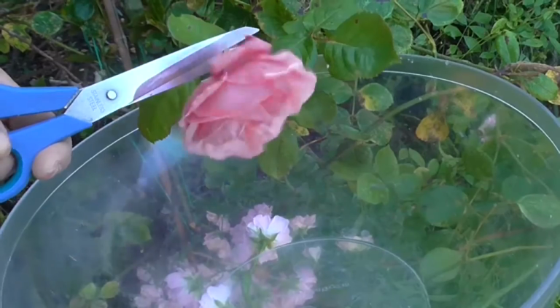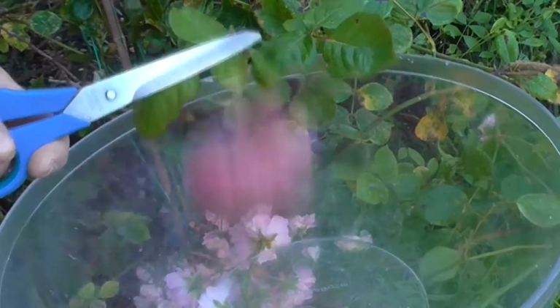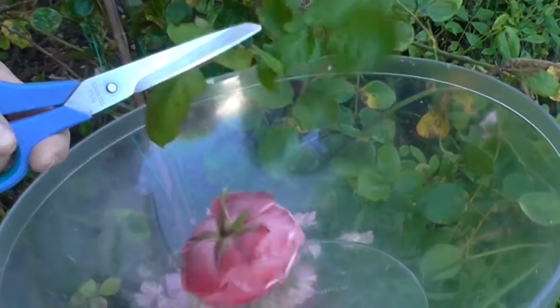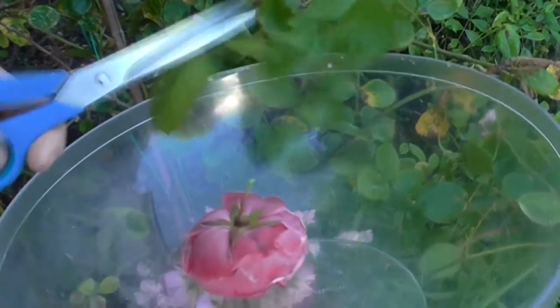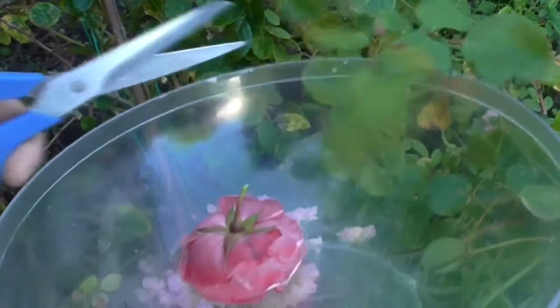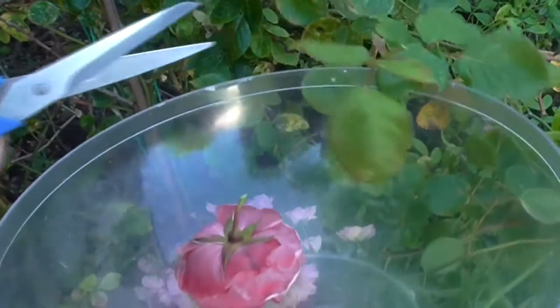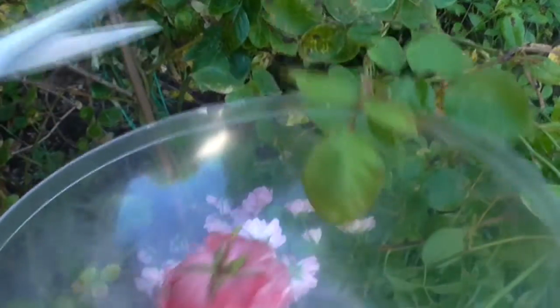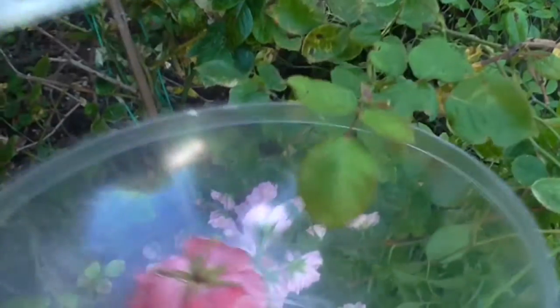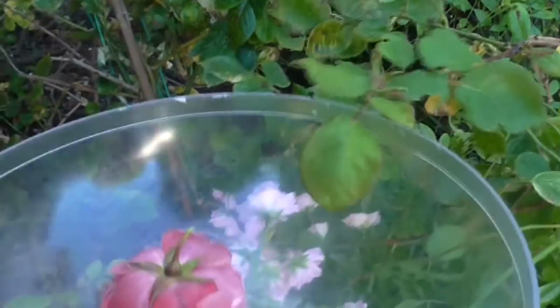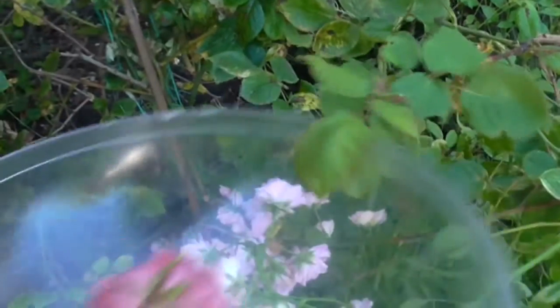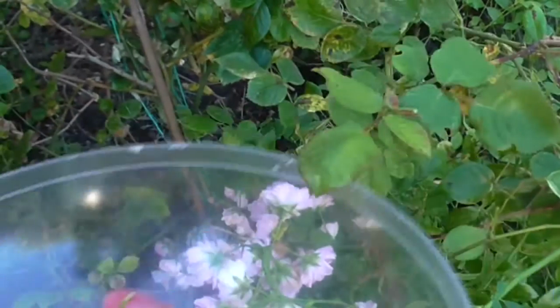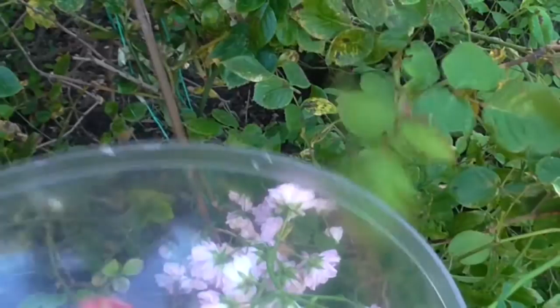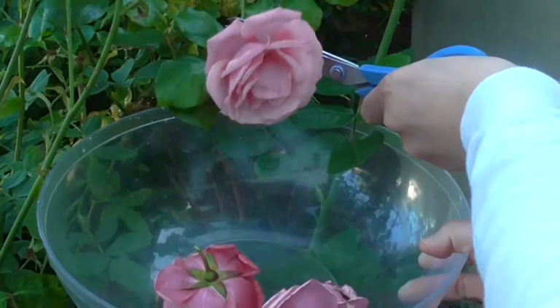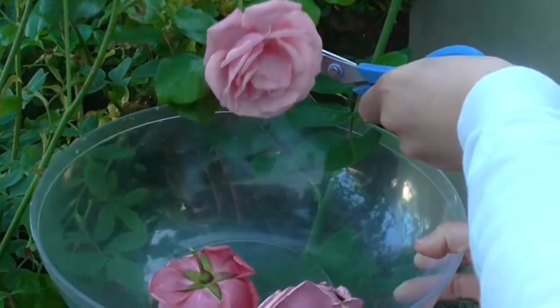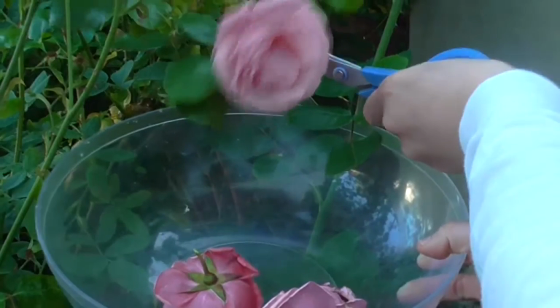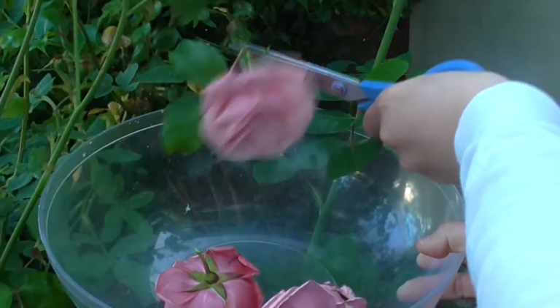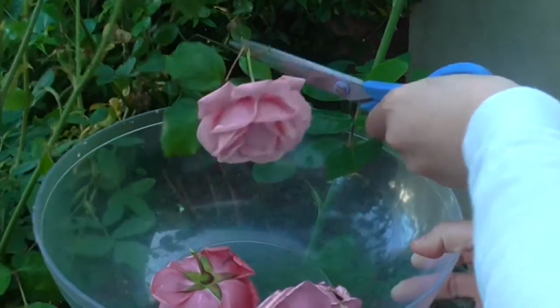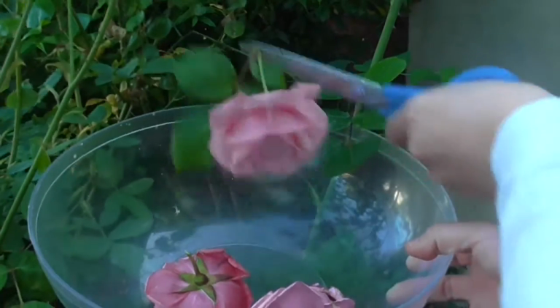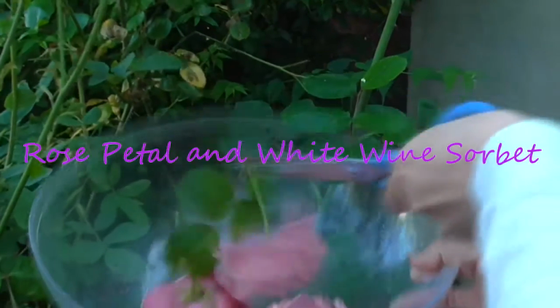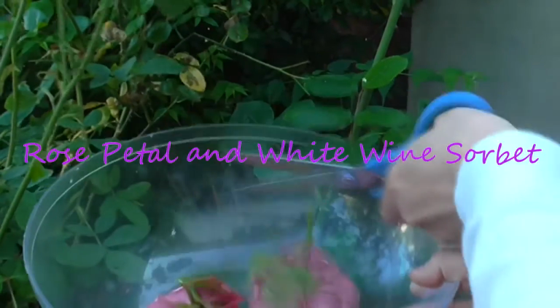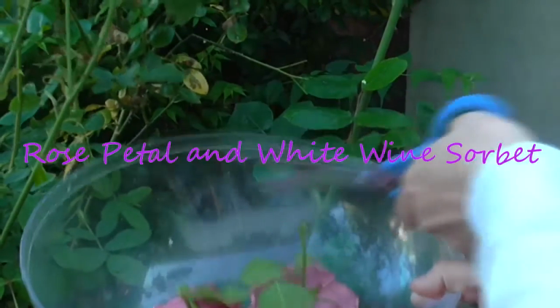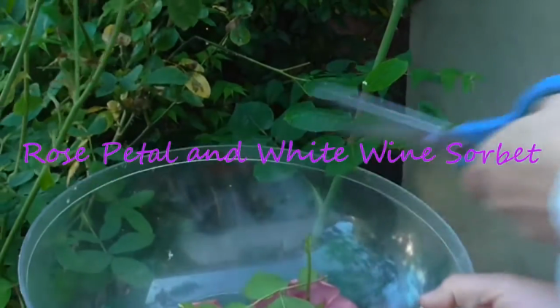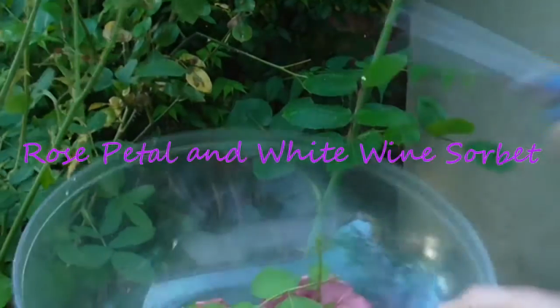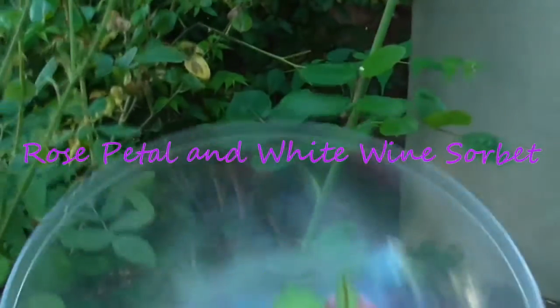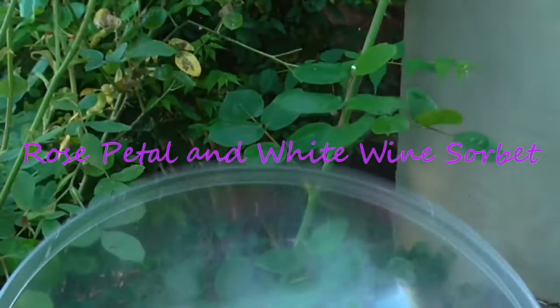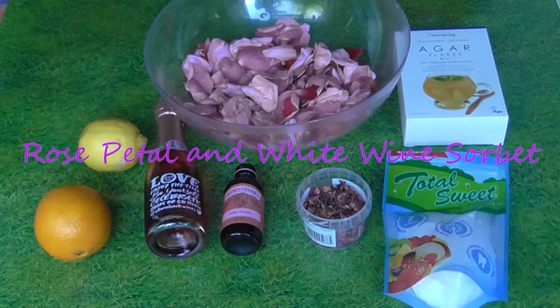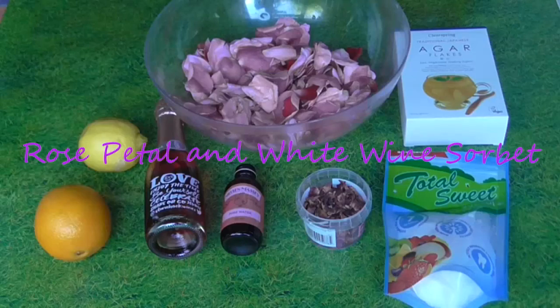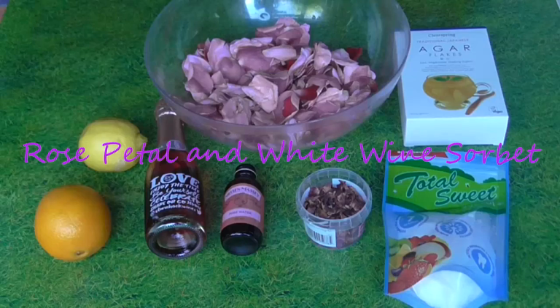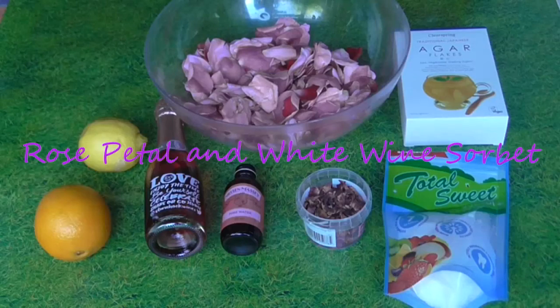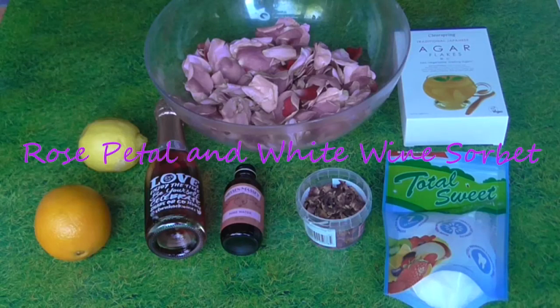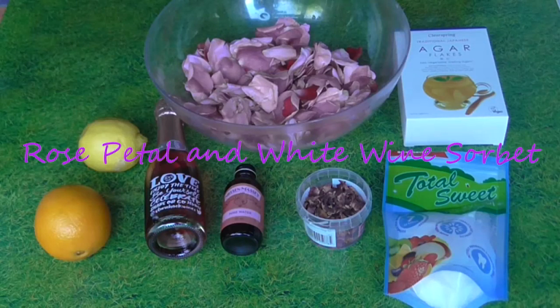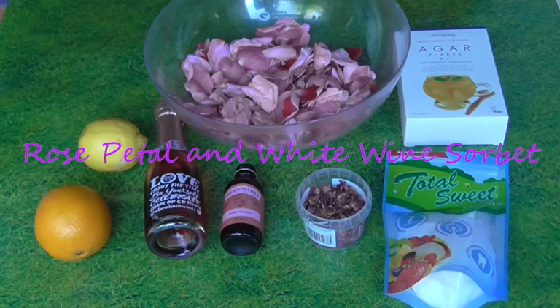Hi guys, it's Maddie and in this video we'll be making a rose petal and white wine sorbet.